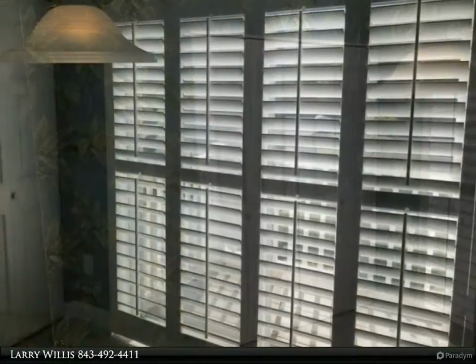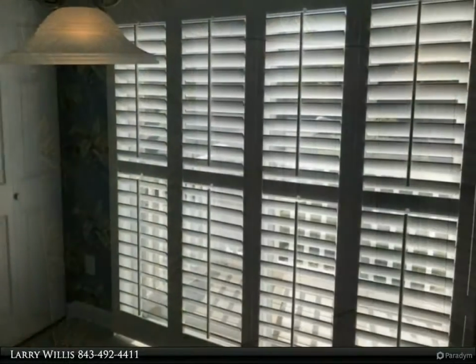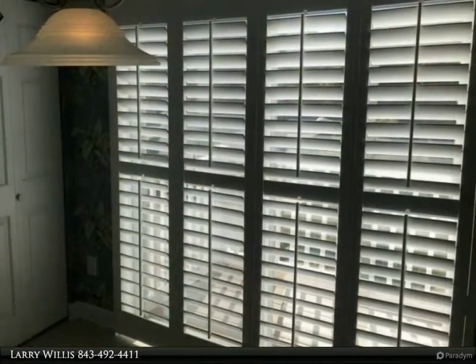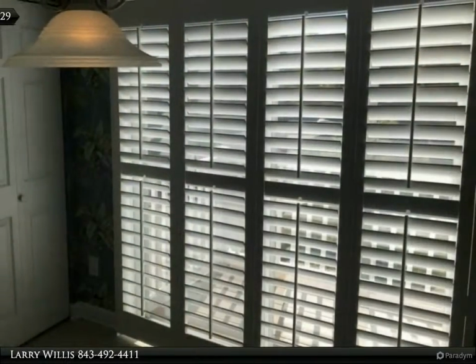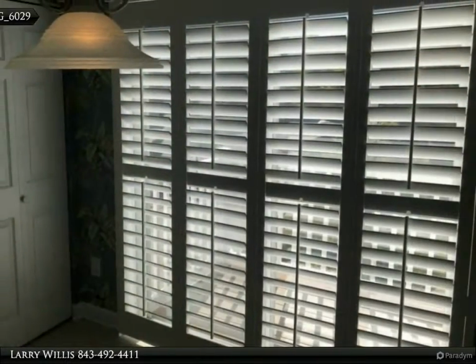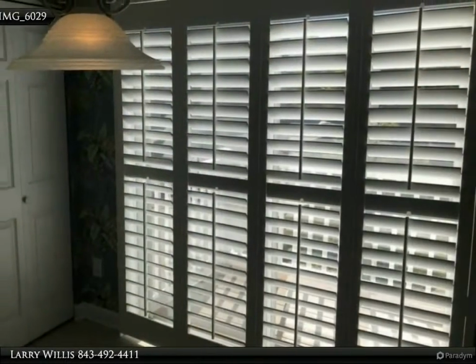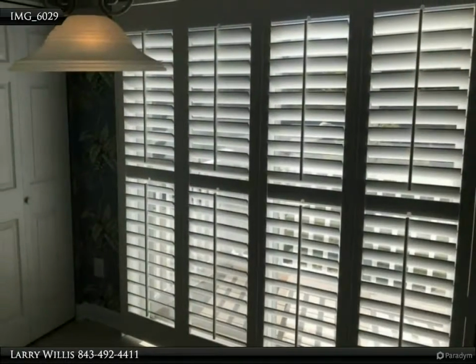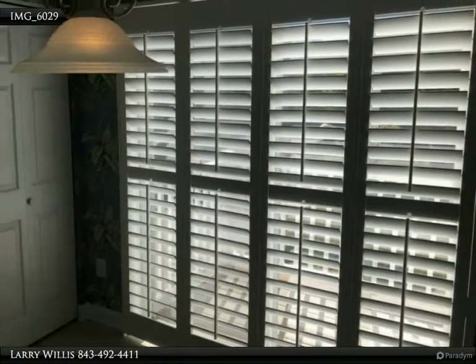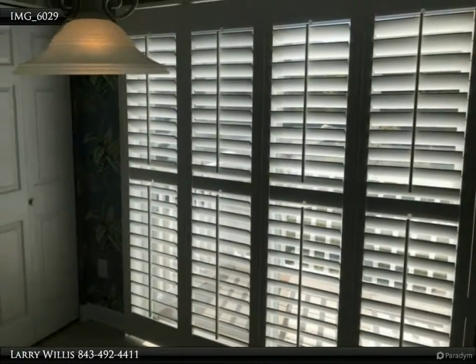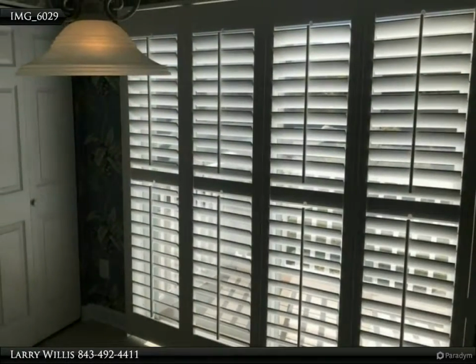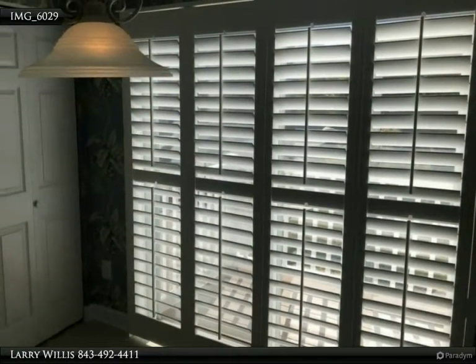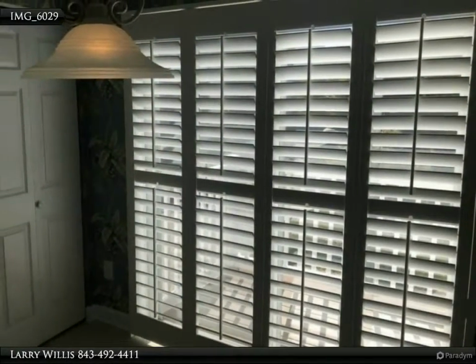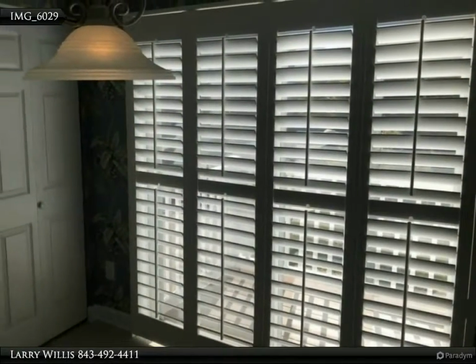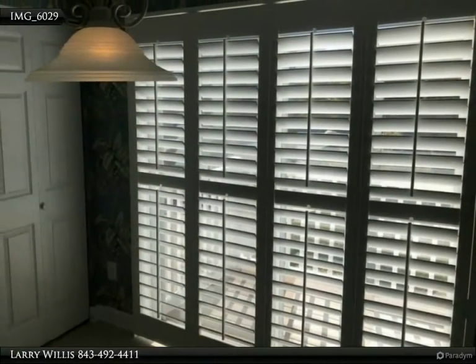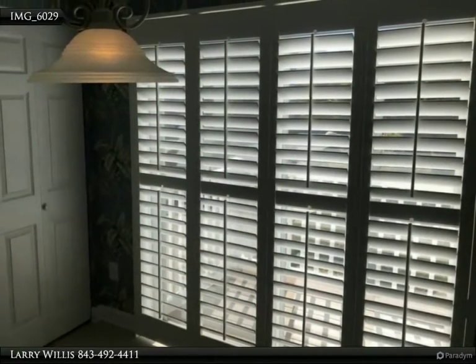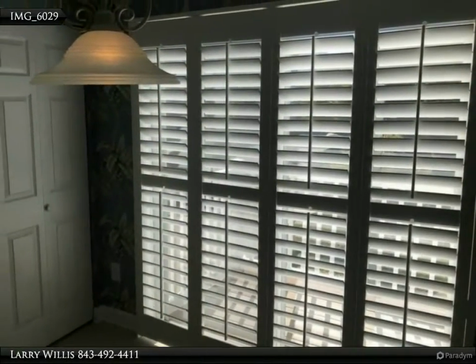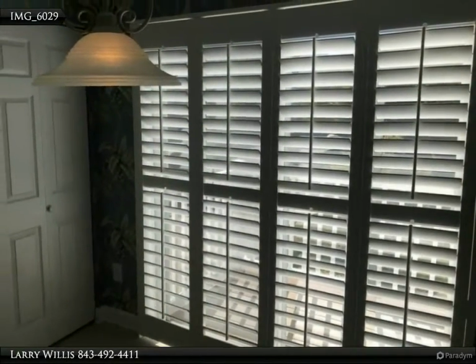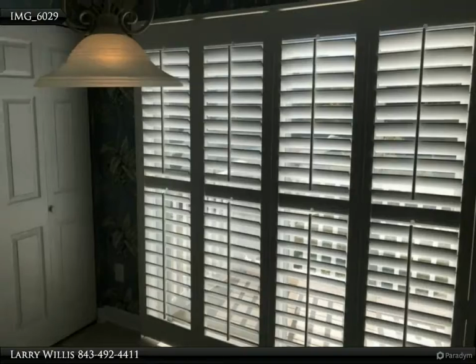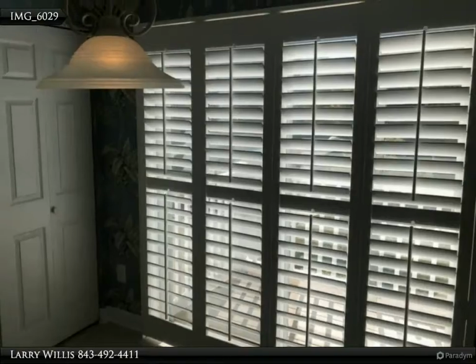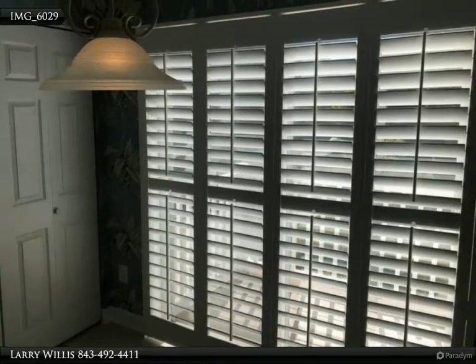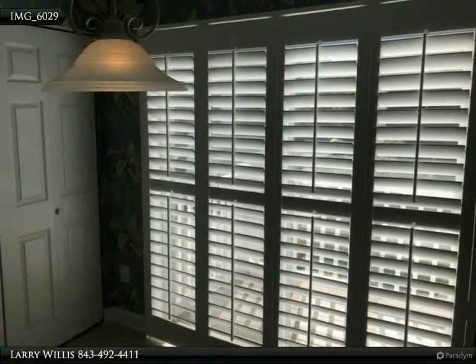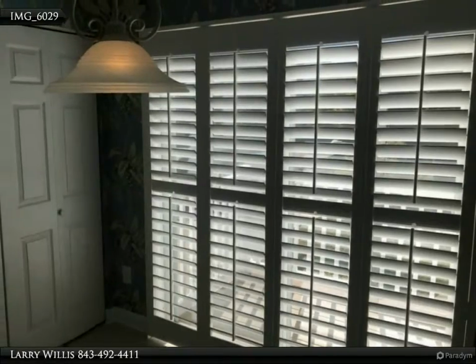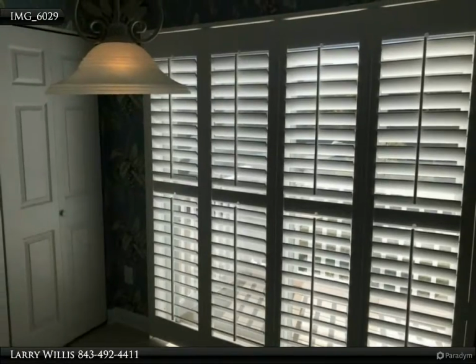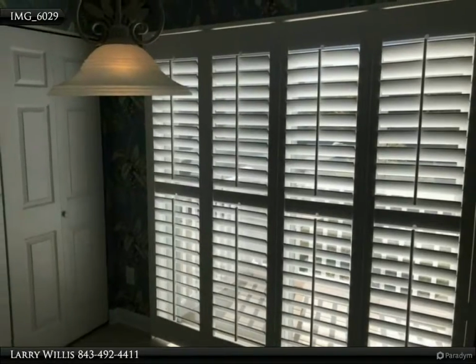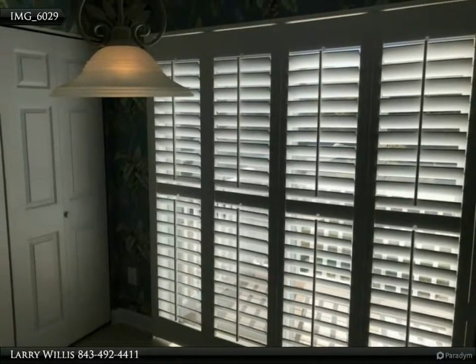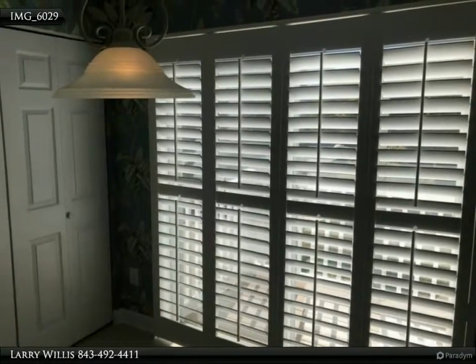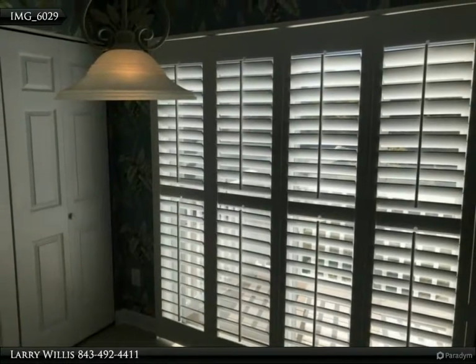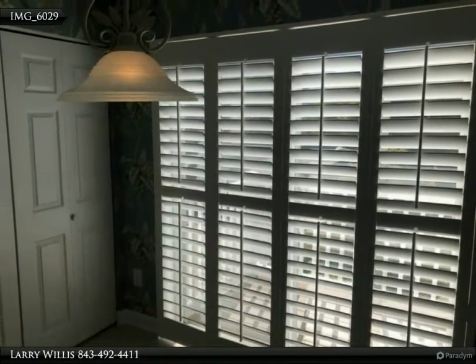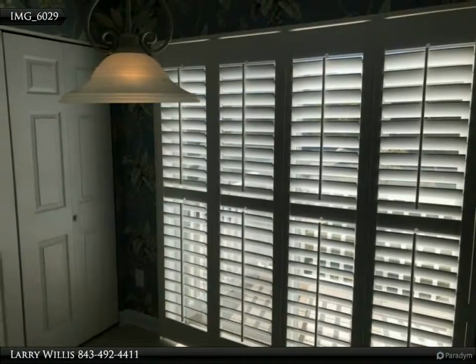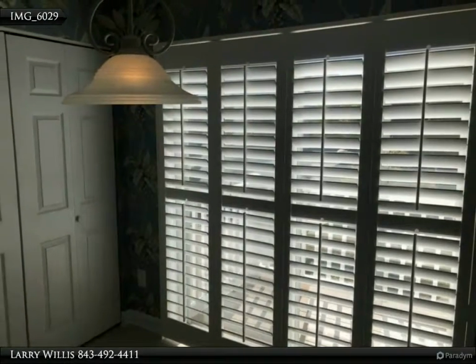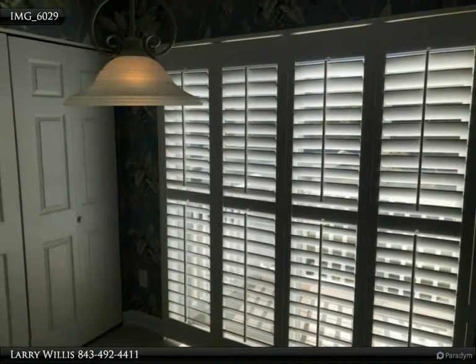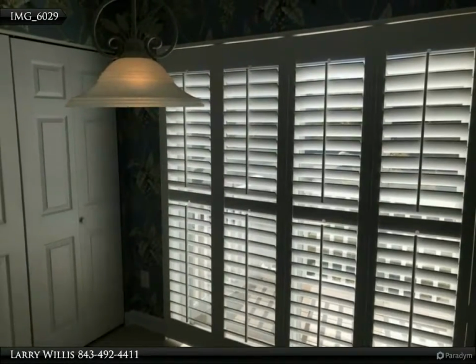As you walk through the large living room and dining area out to the screen porch, you can look out at the lake or pool view.